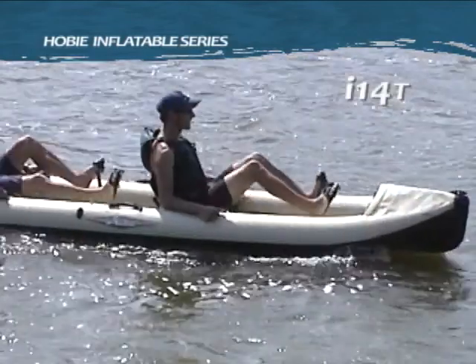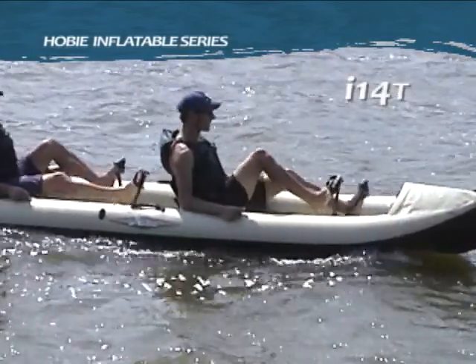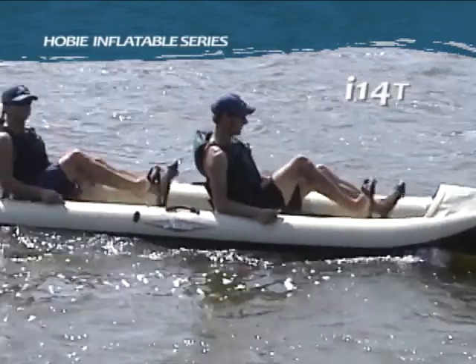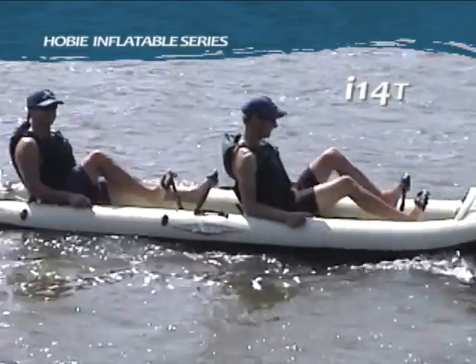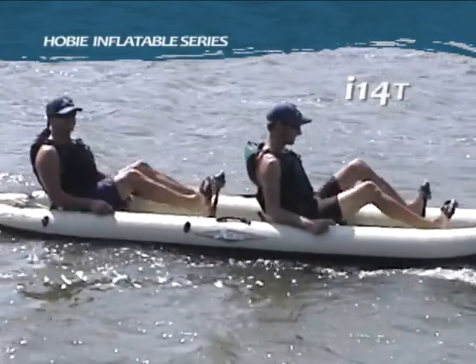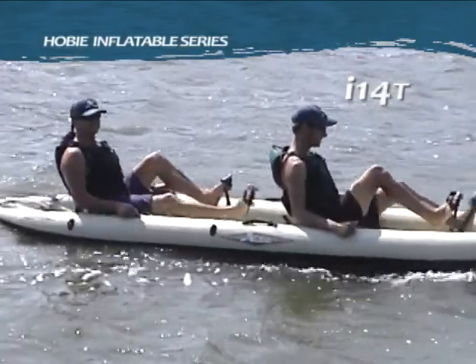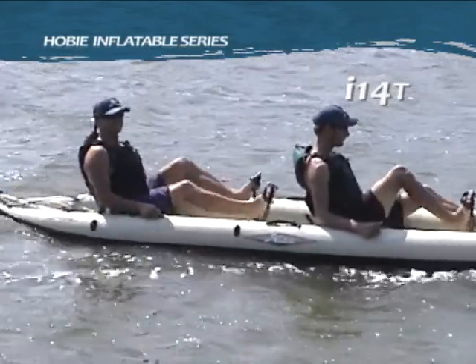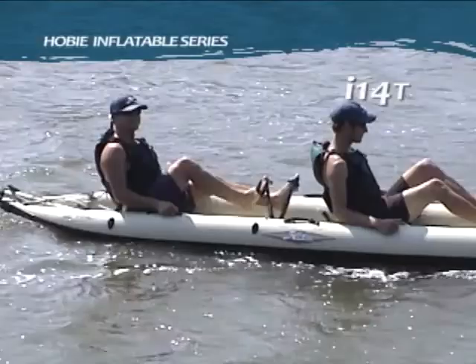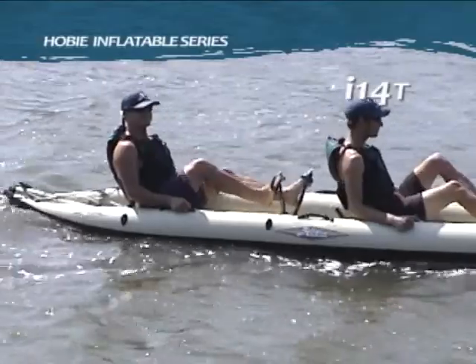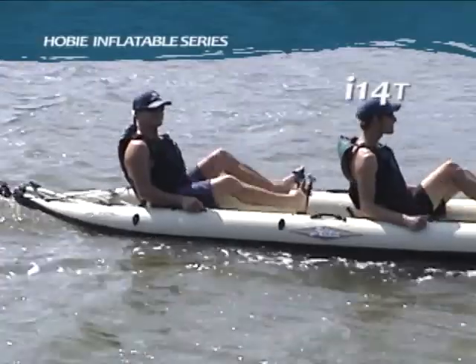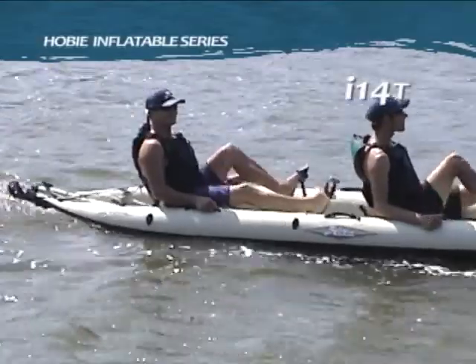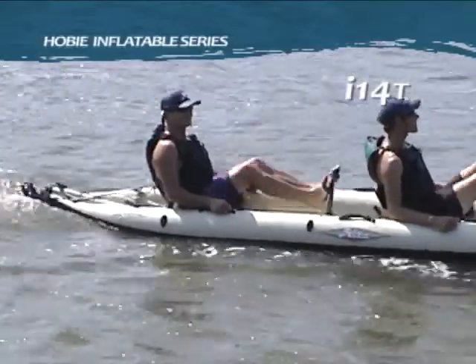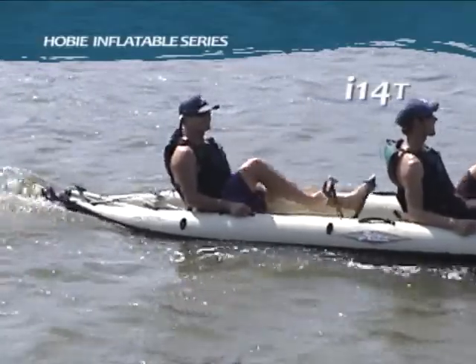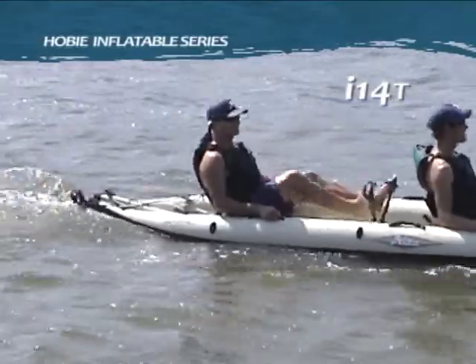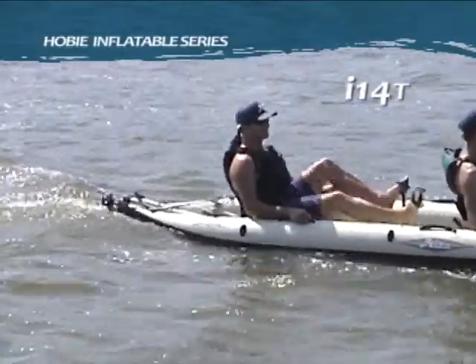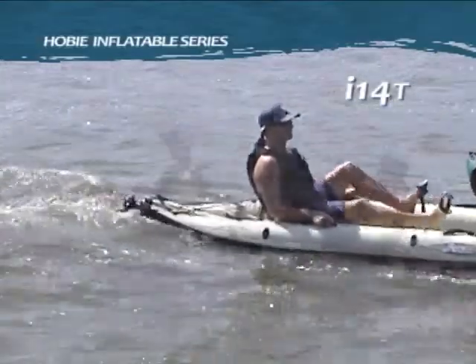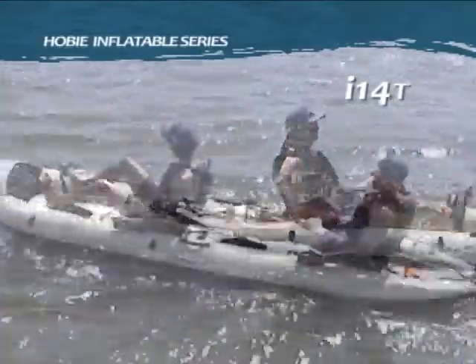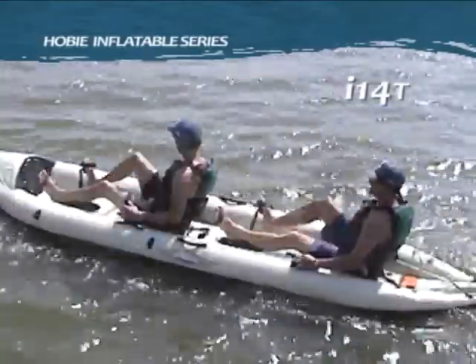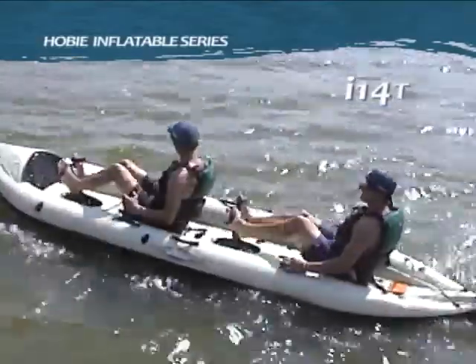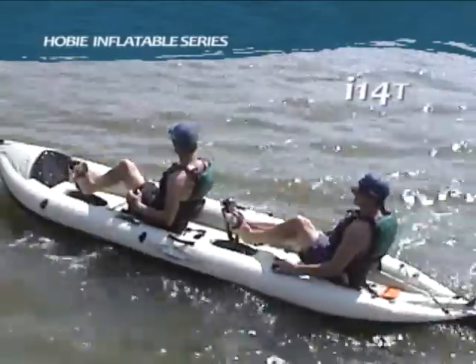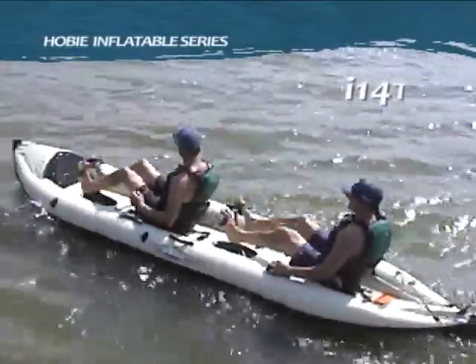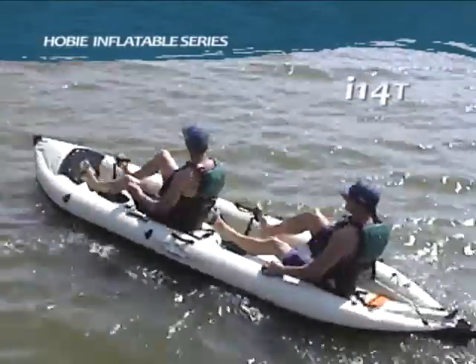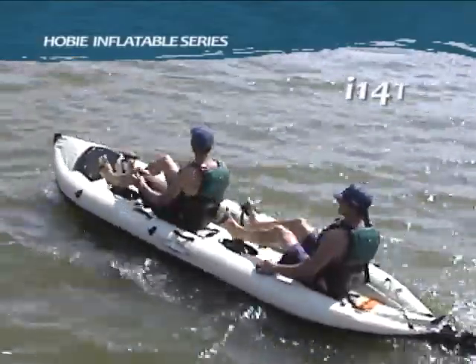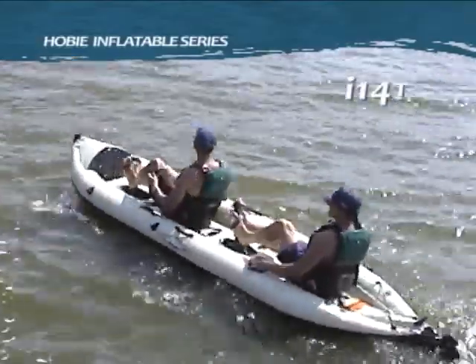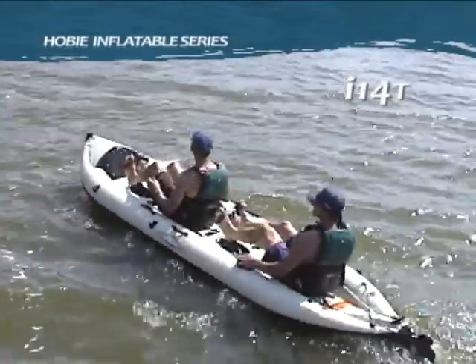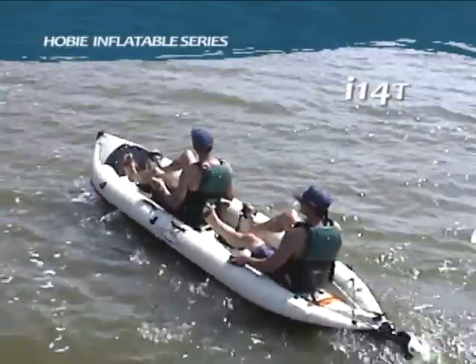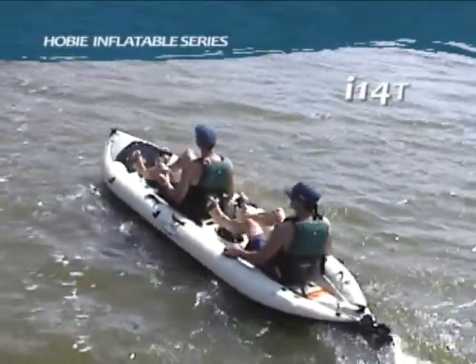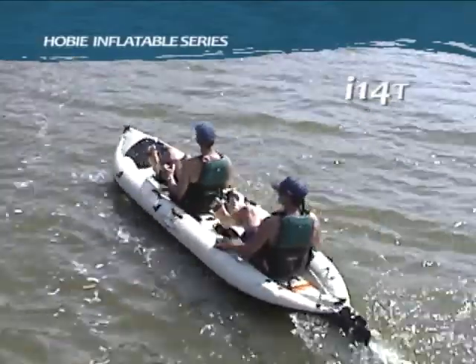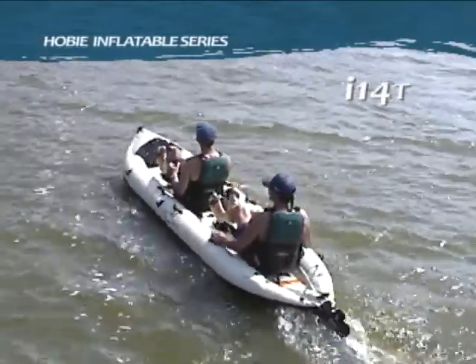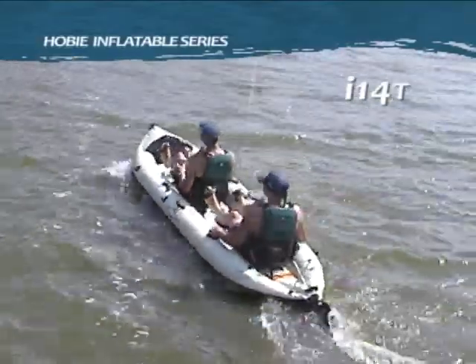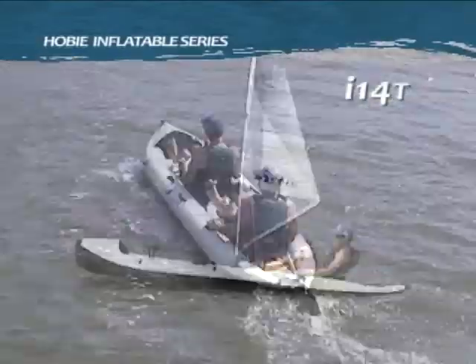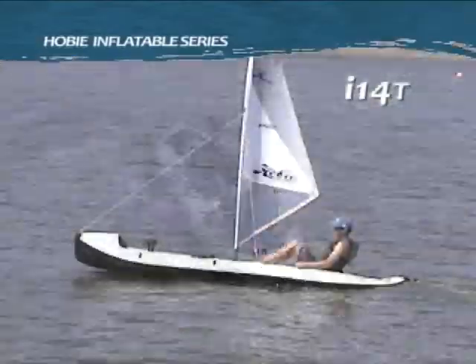Think of all the places you can go with your favorite someone — or solo. The I-Series offers storage, stability, and speed.